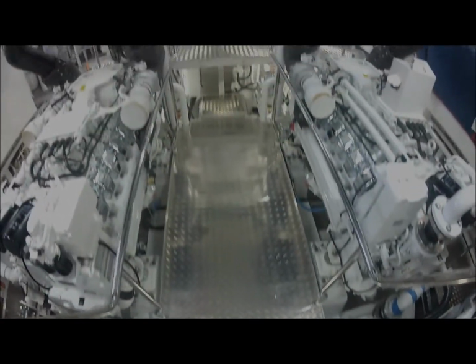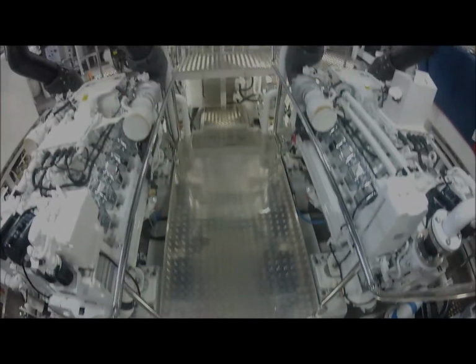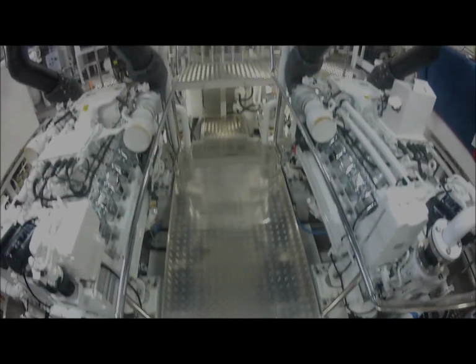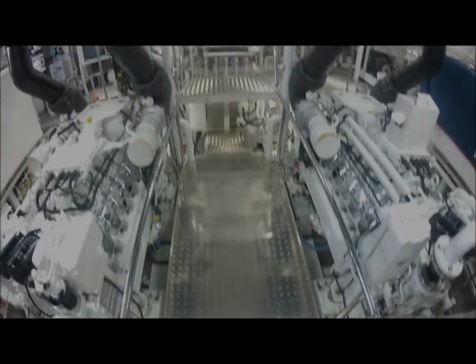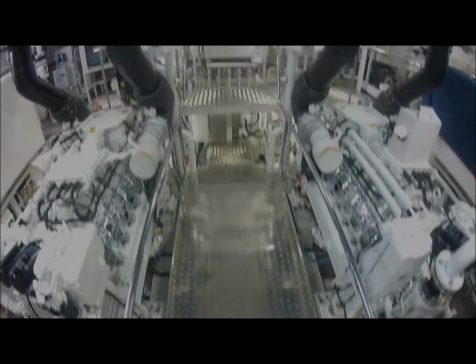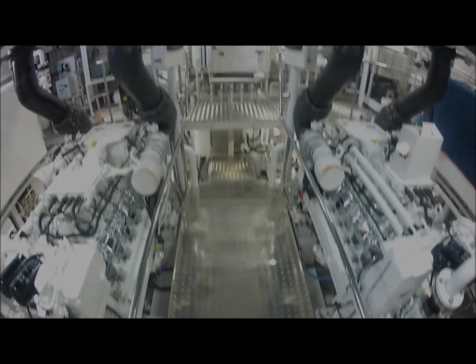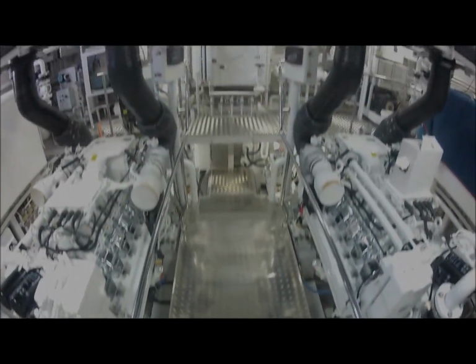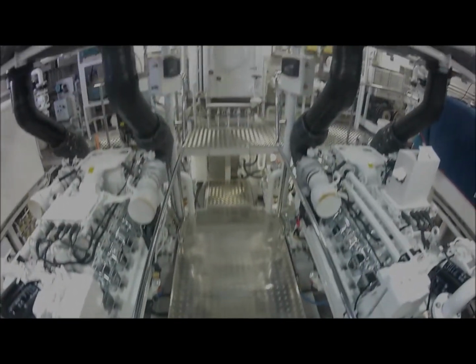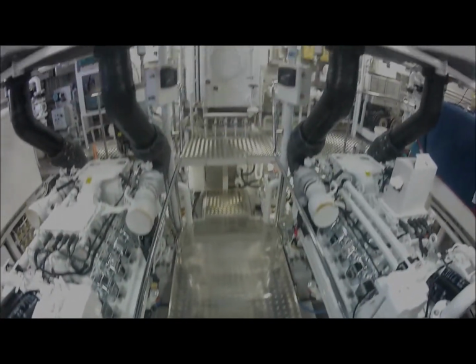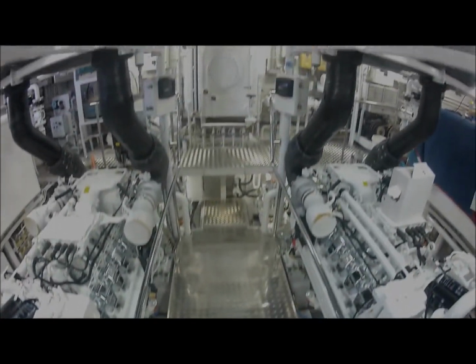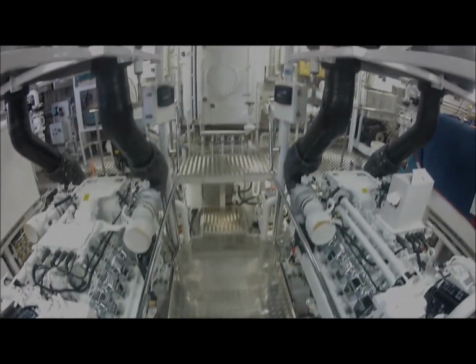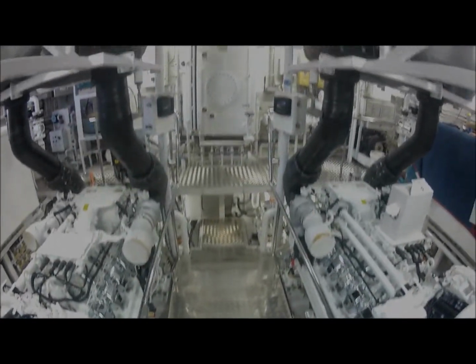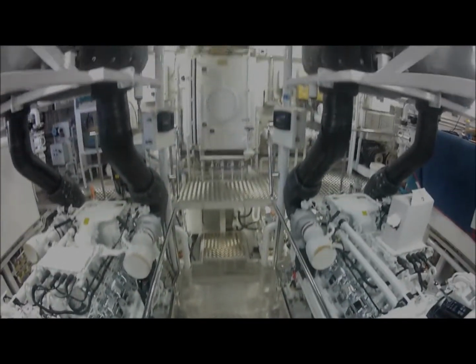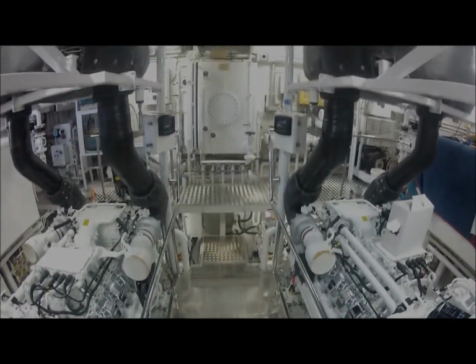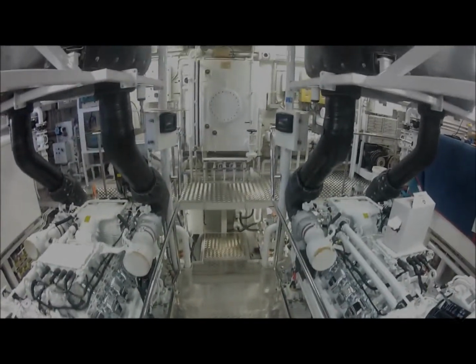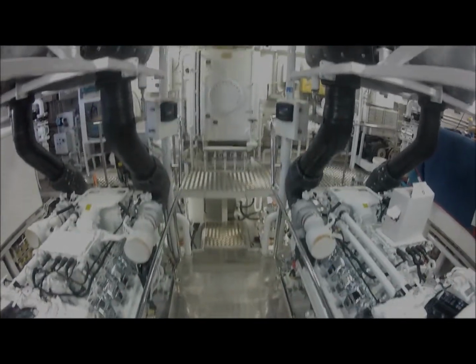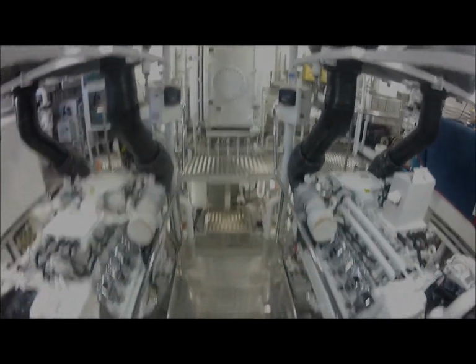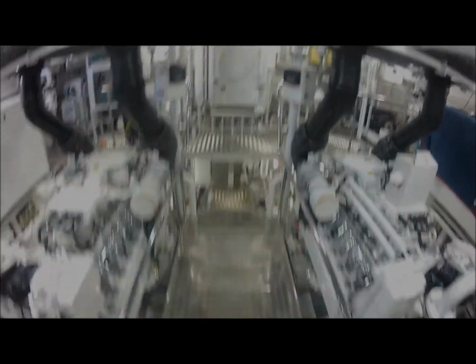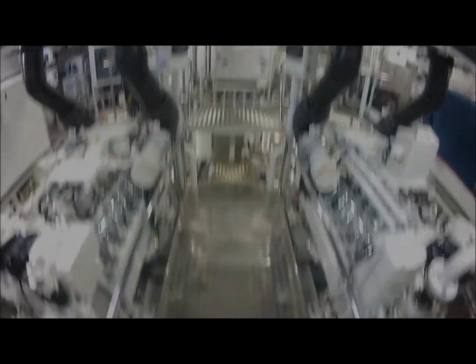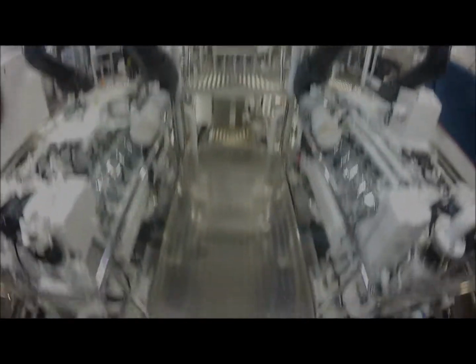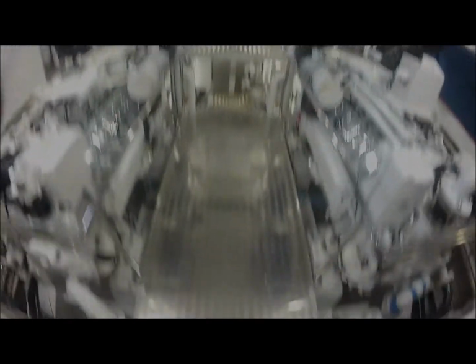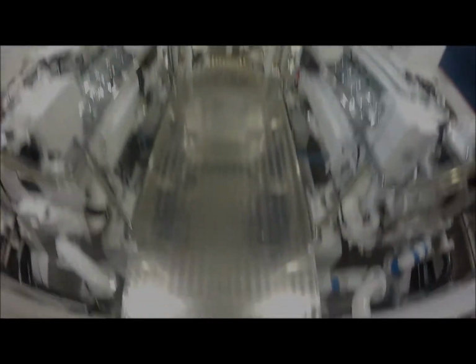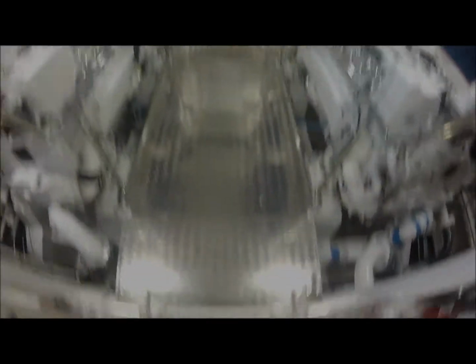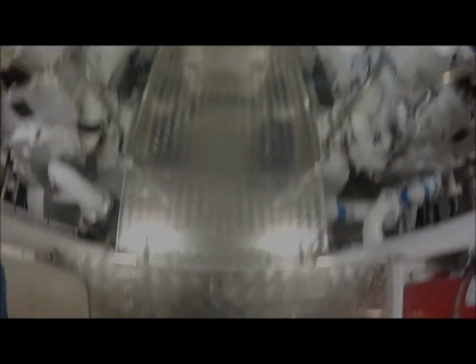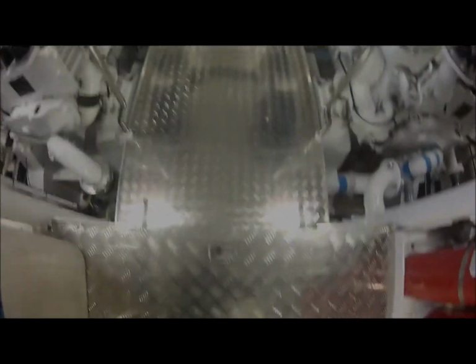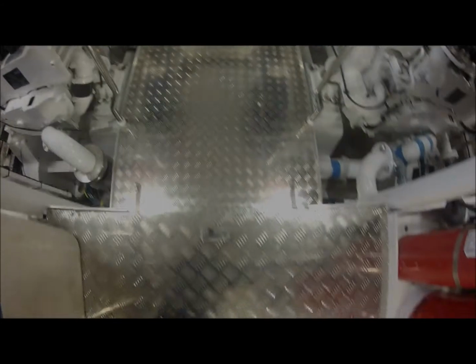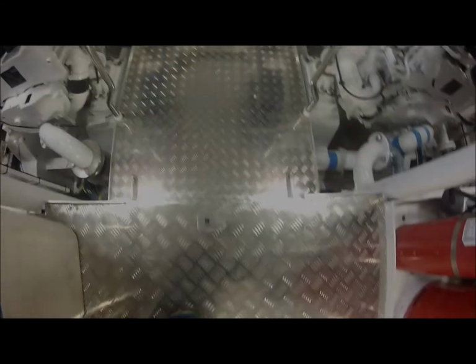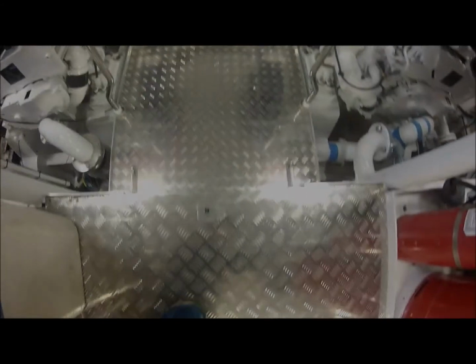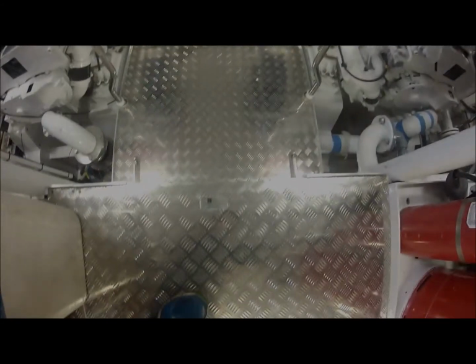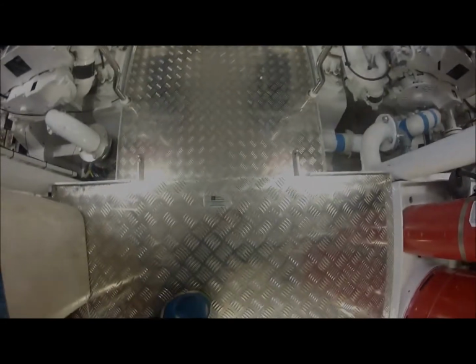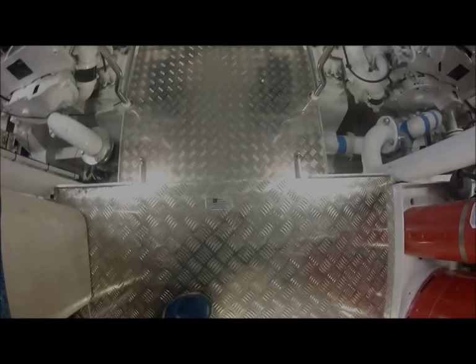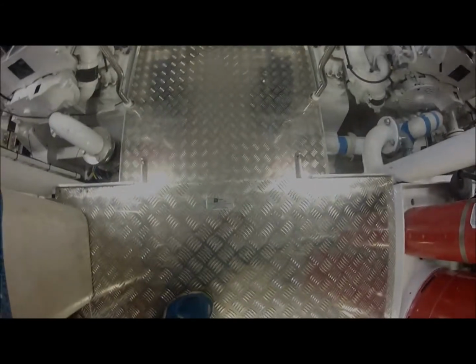I'm now looking at the center section, down between the two engines, over to the aft section.